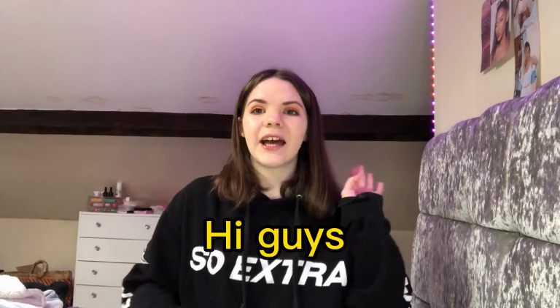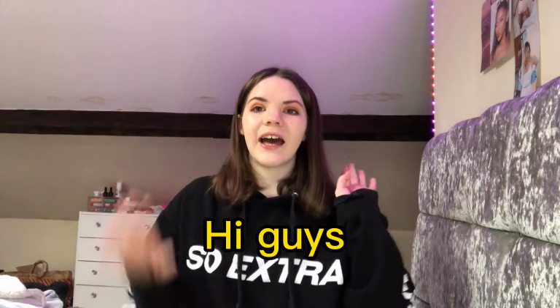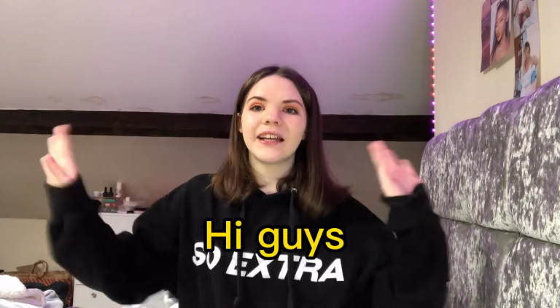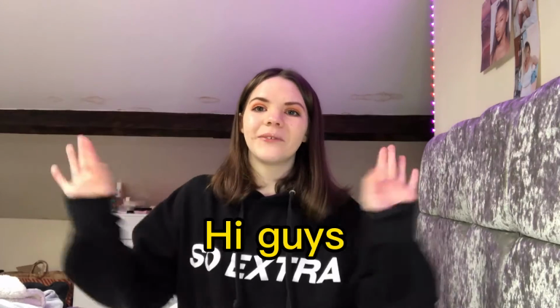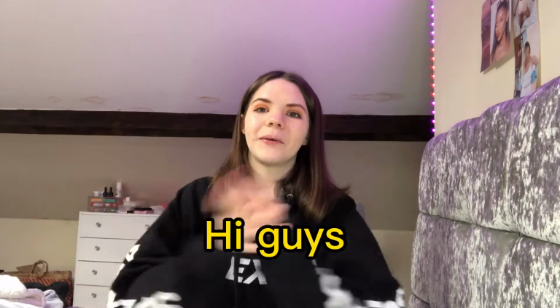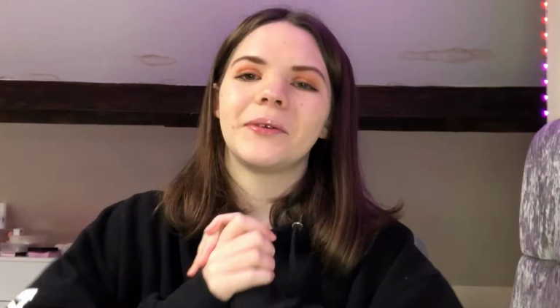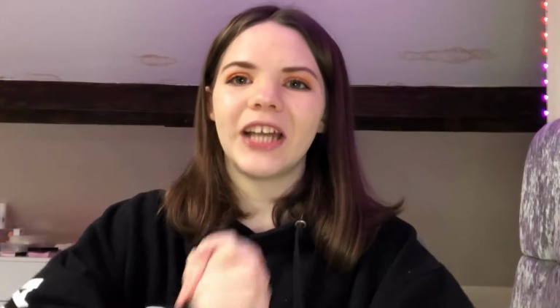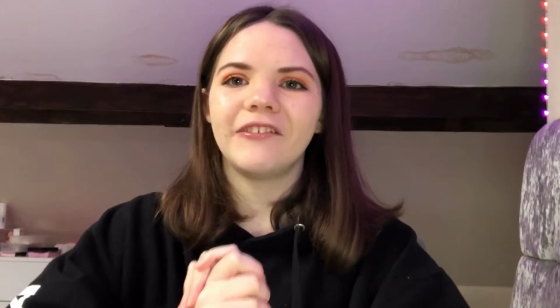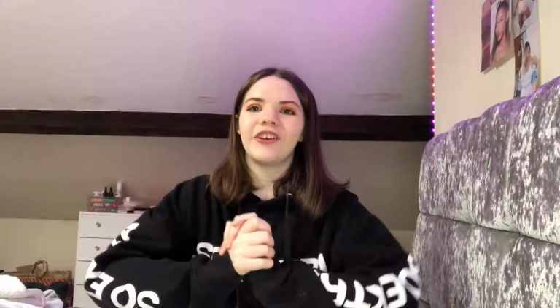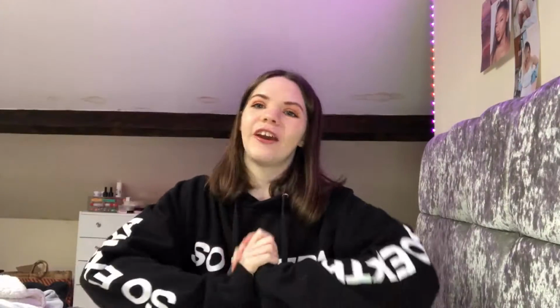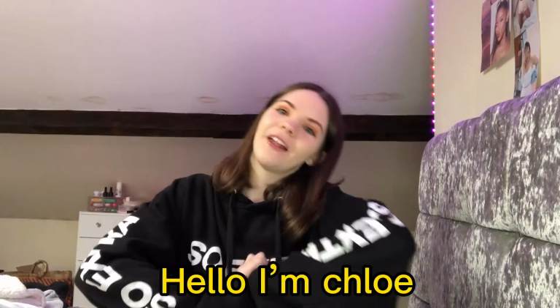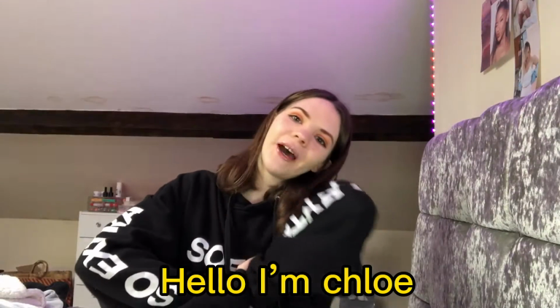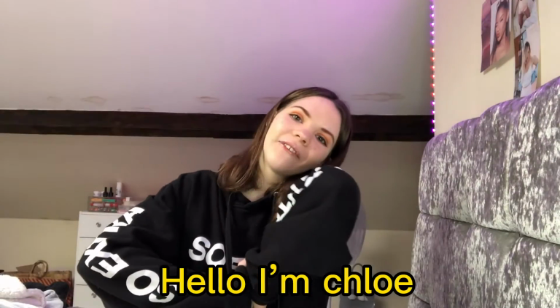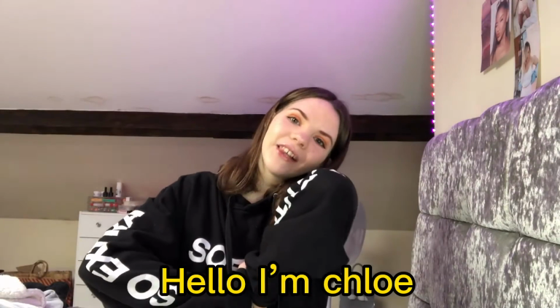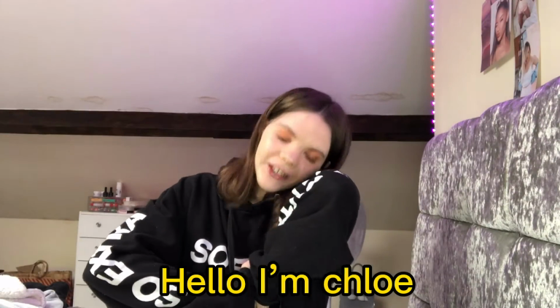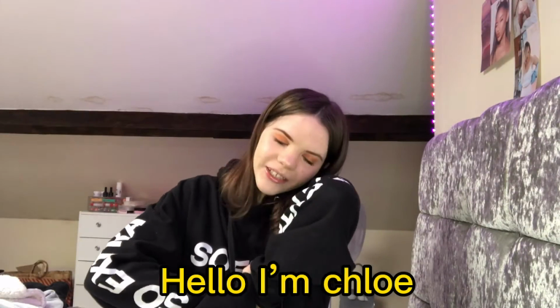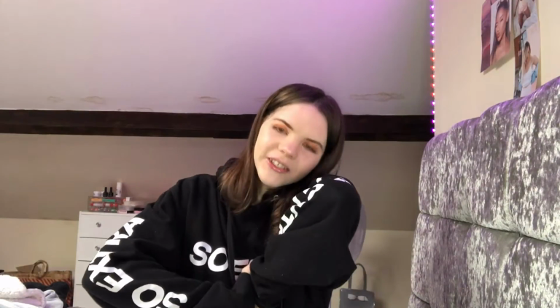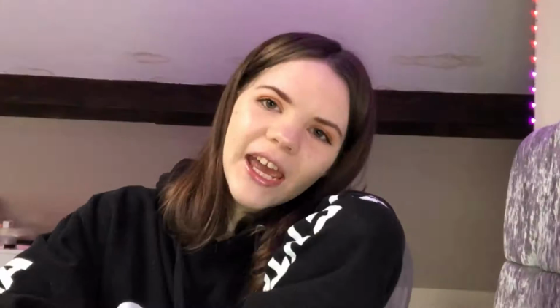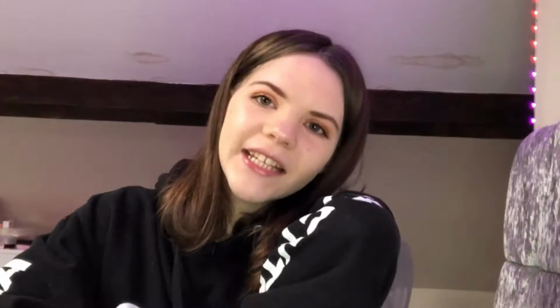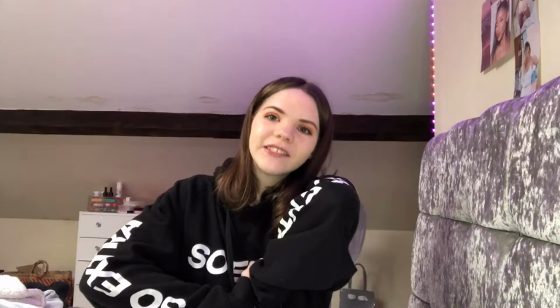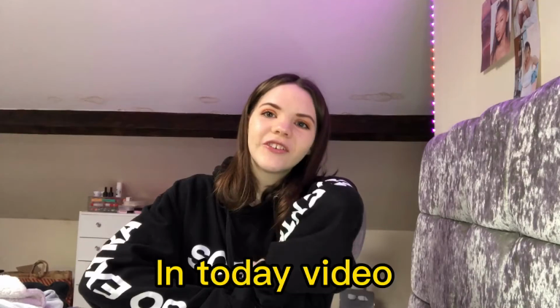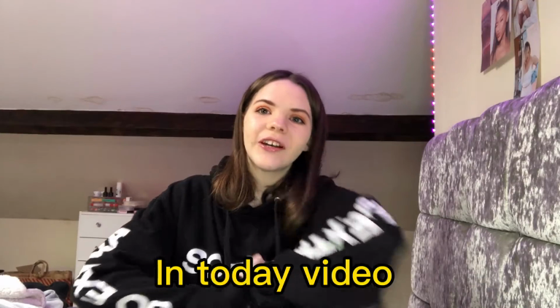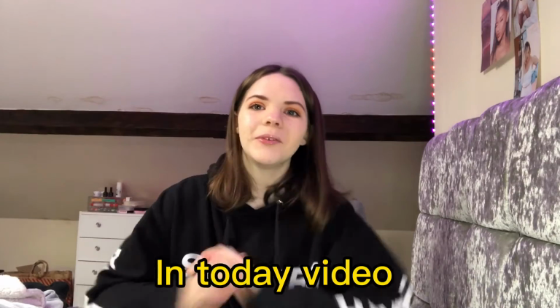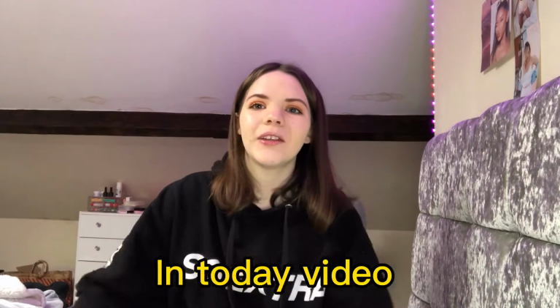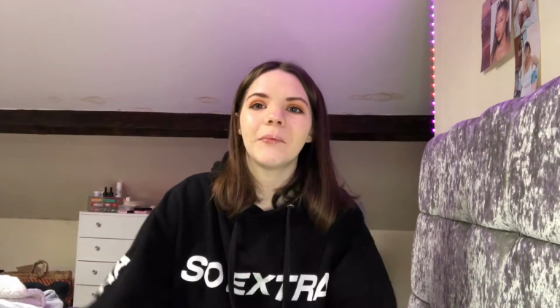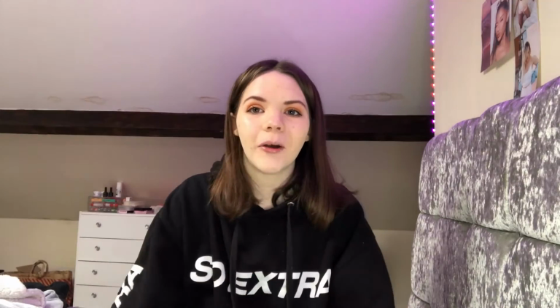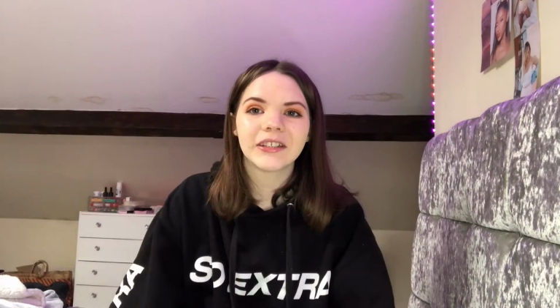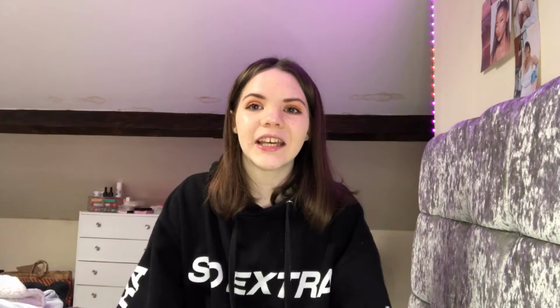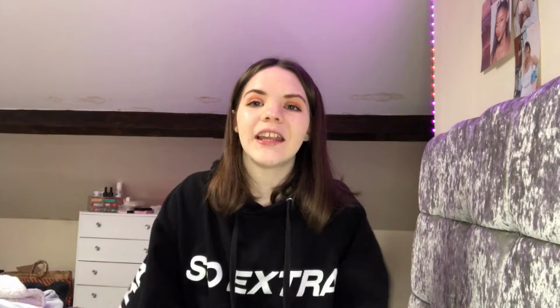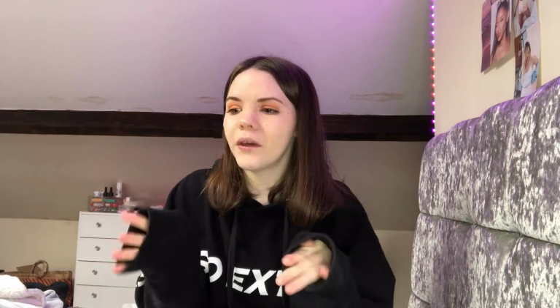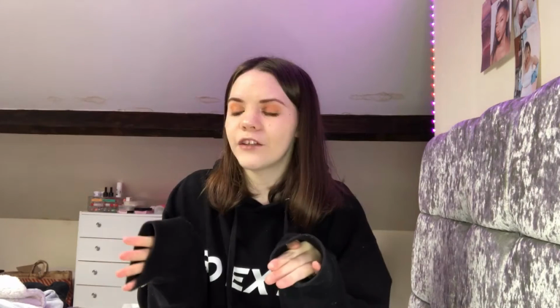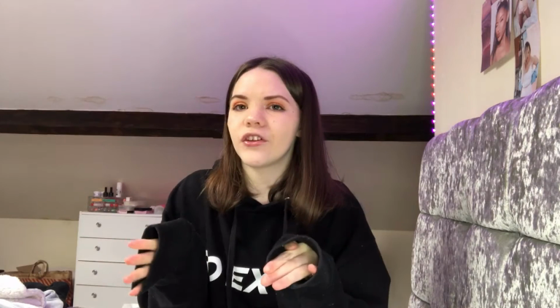Hi guys, welcome back to my channel. Hello, I'm Chloe. So in this video, I'm going to be doing an unboxing.